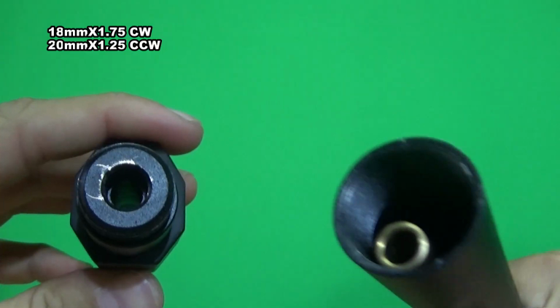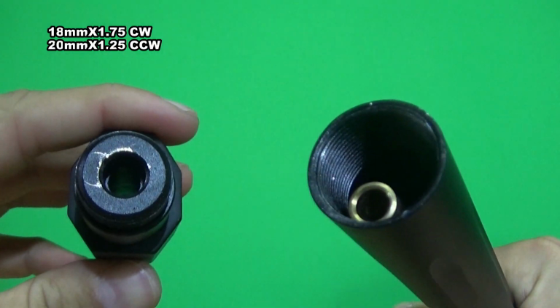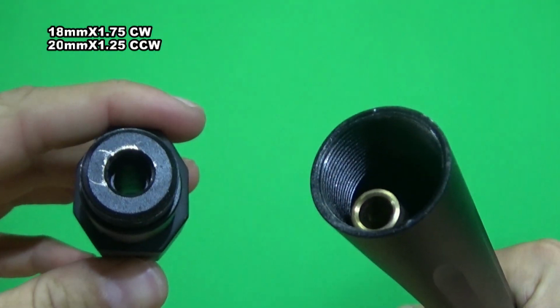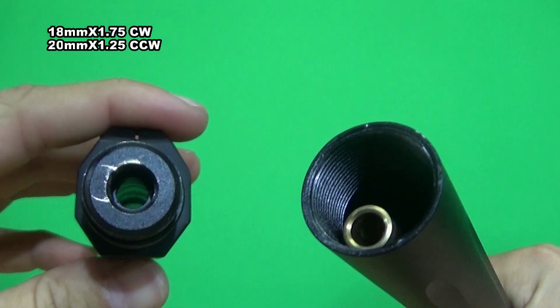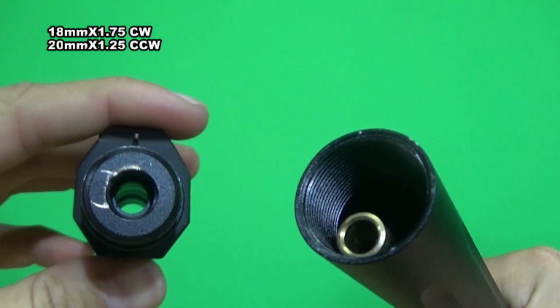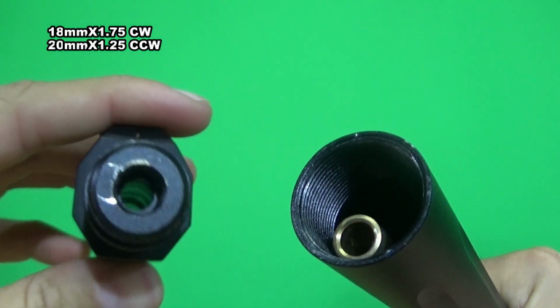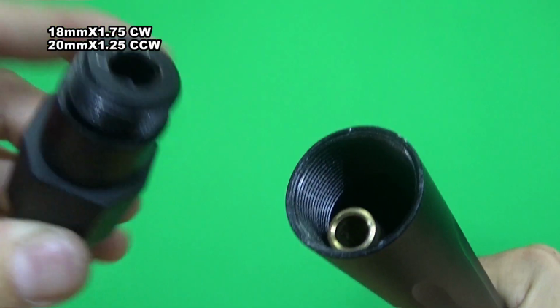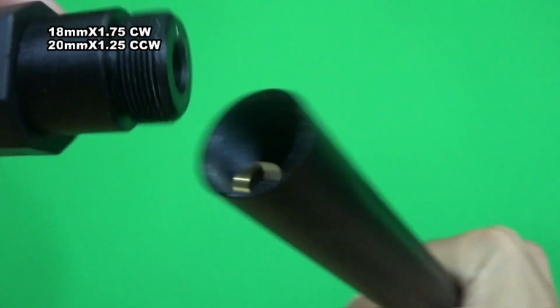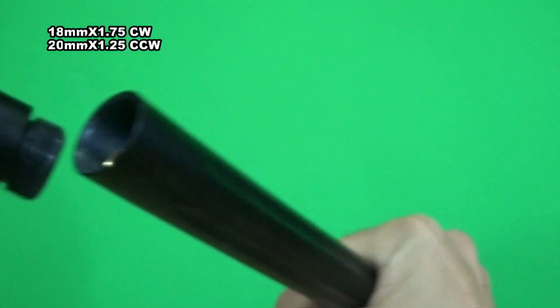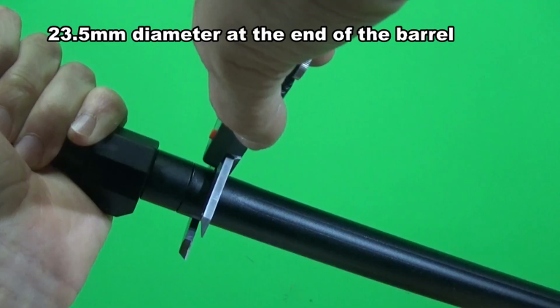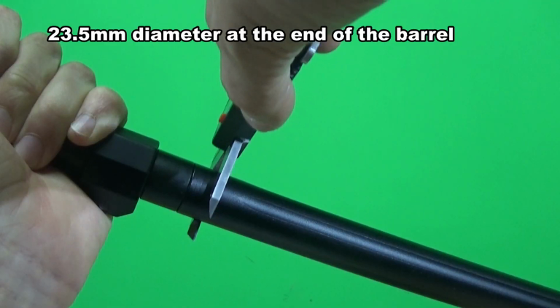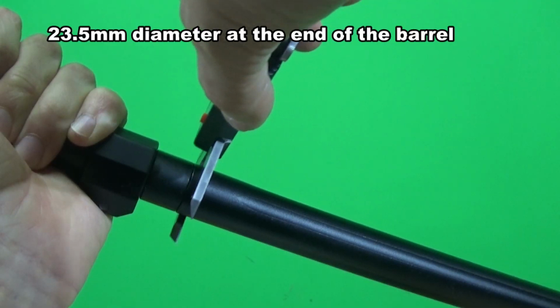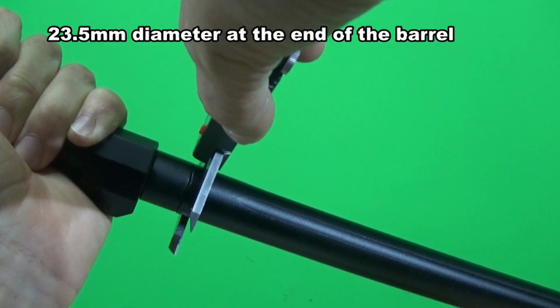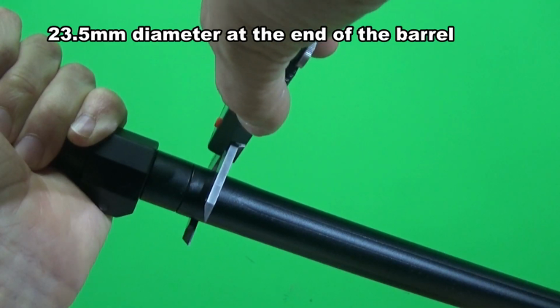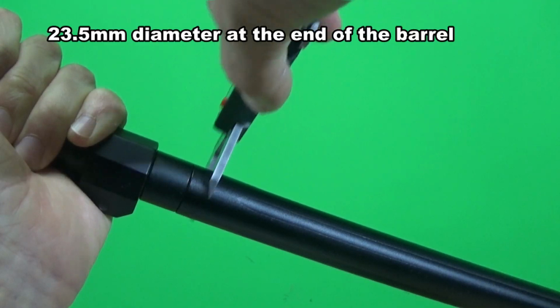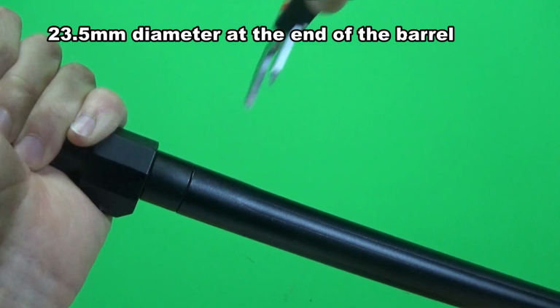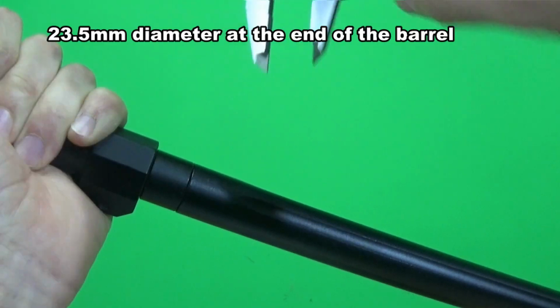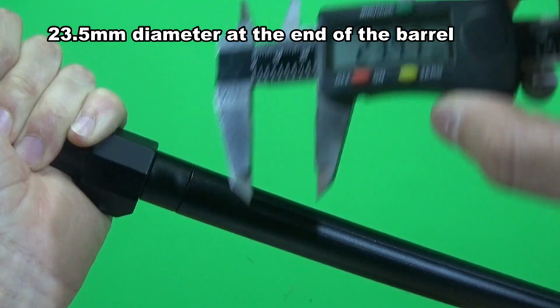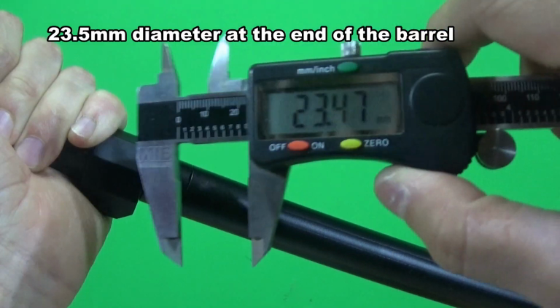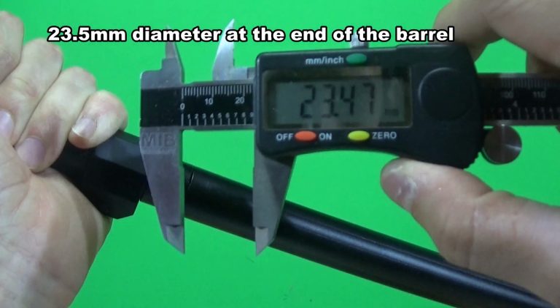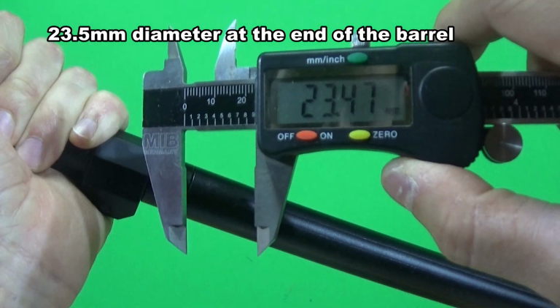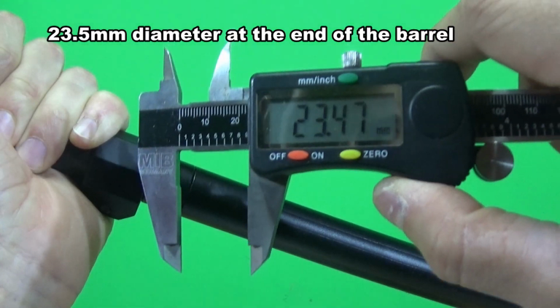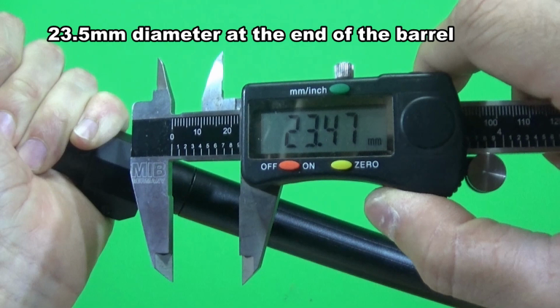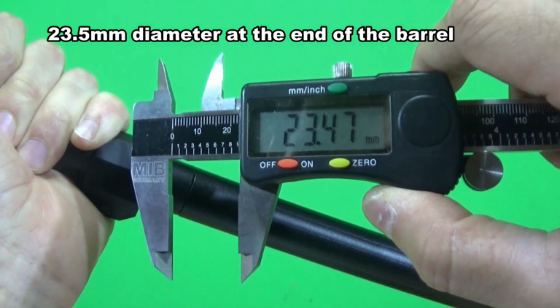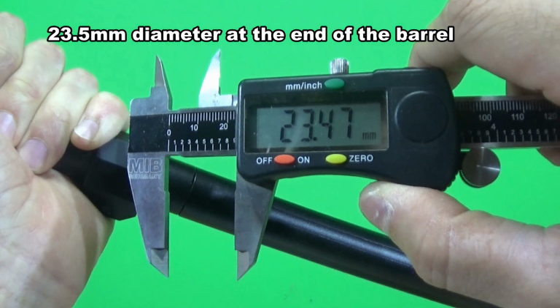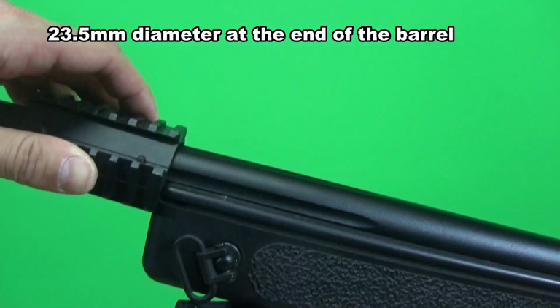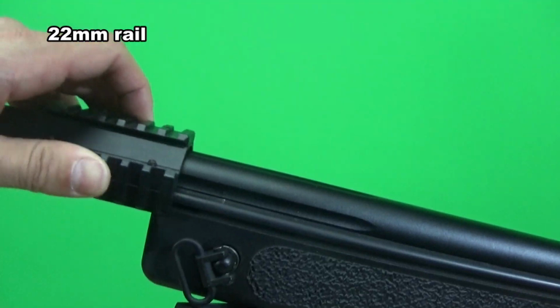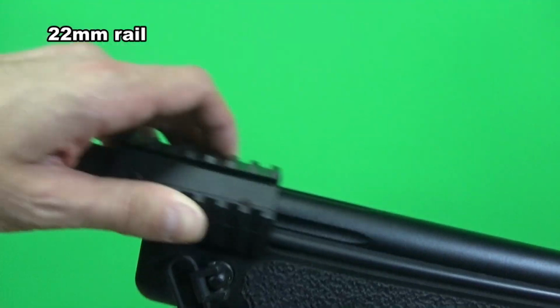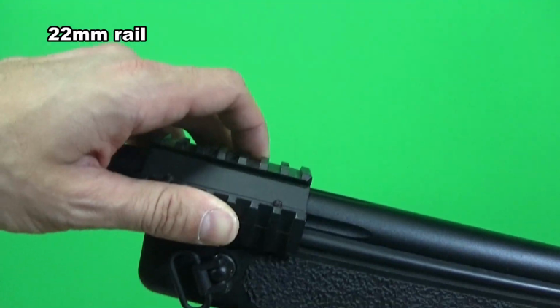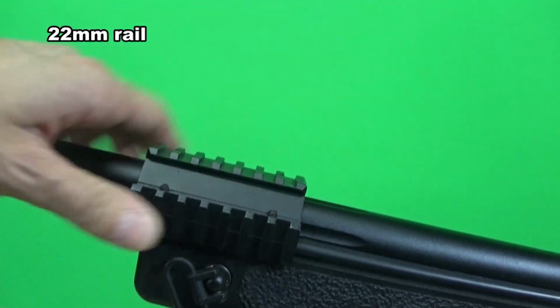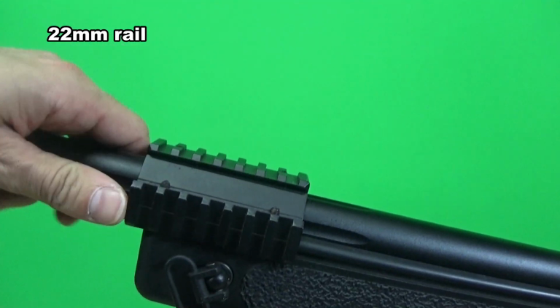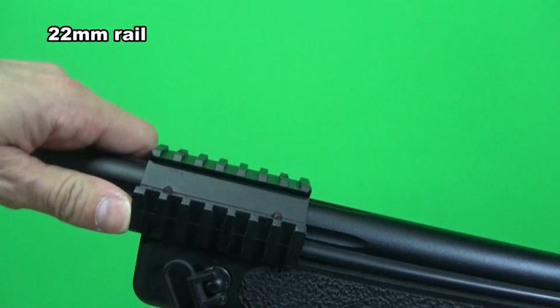The outer barrel diameter is 23.5mm at the end and you can attach this 22mm rail on it easily. Let me show you that.